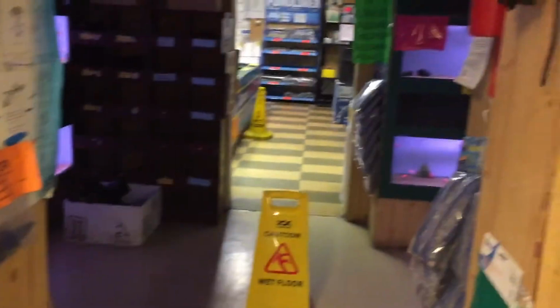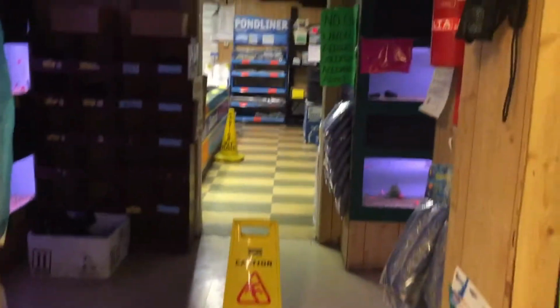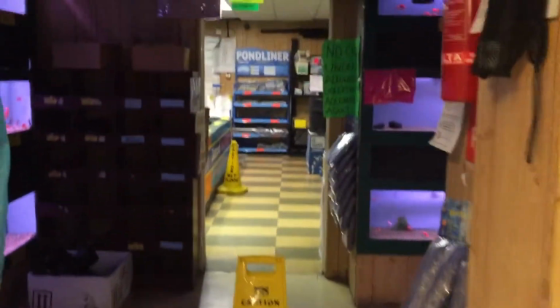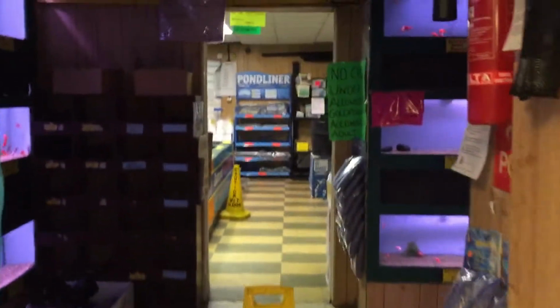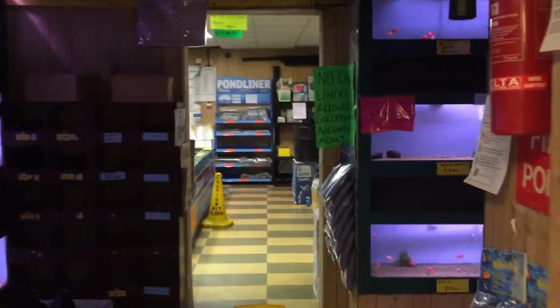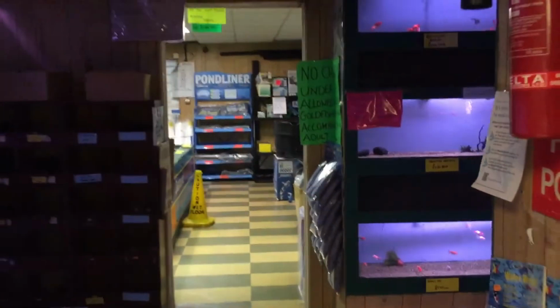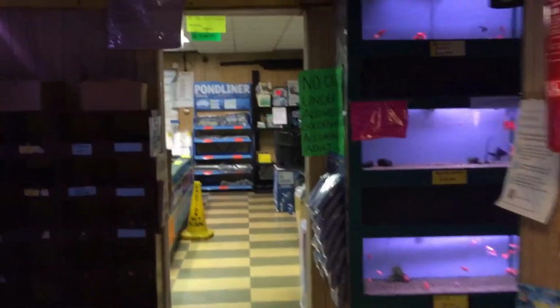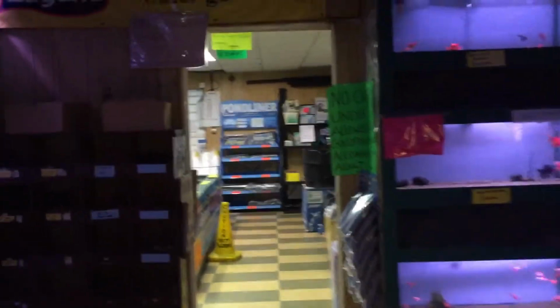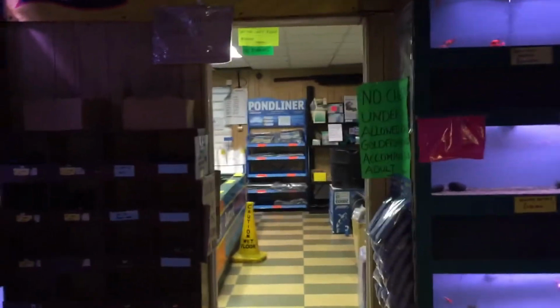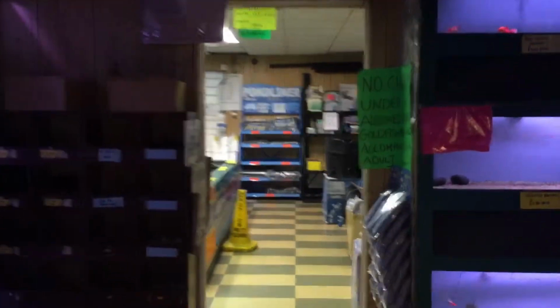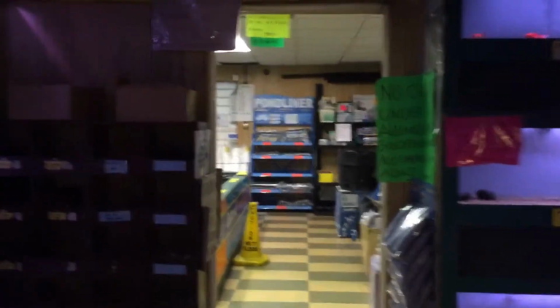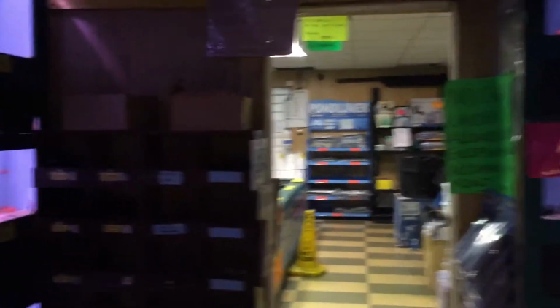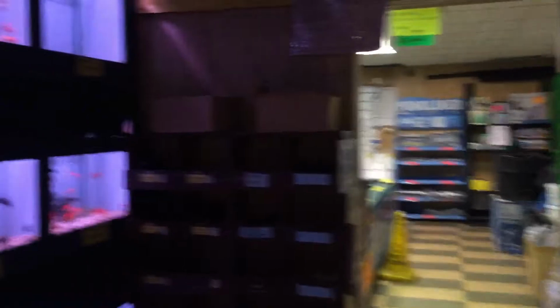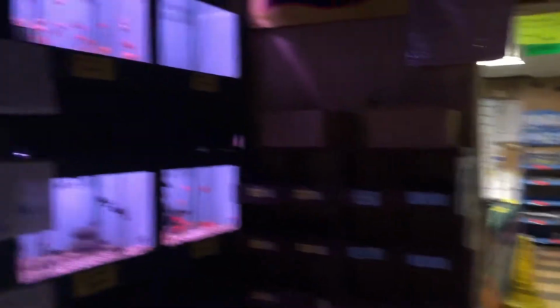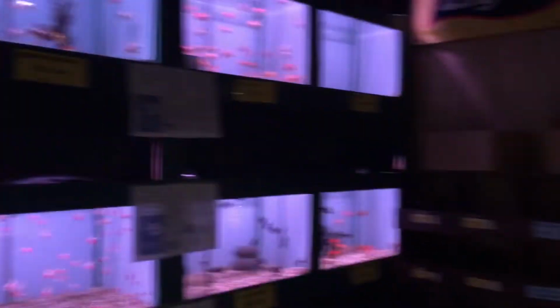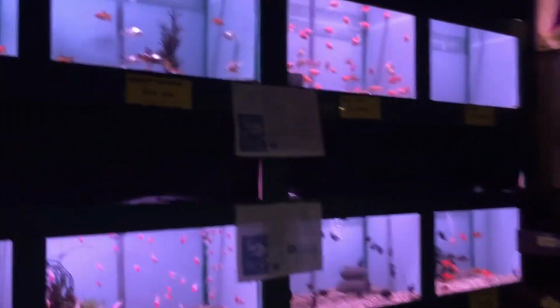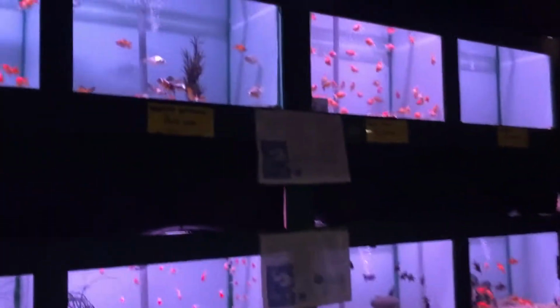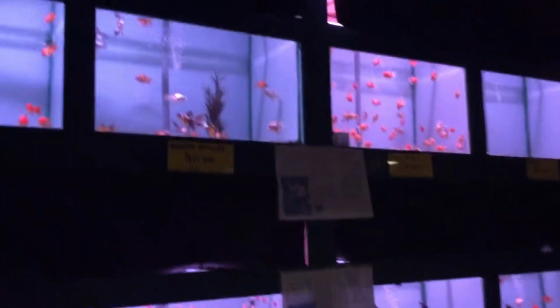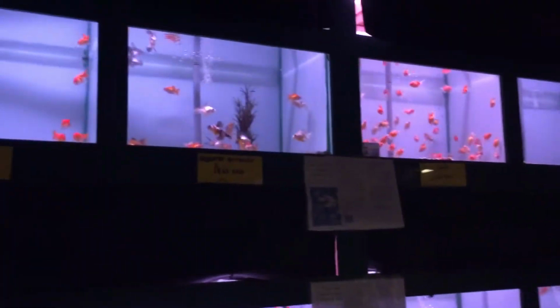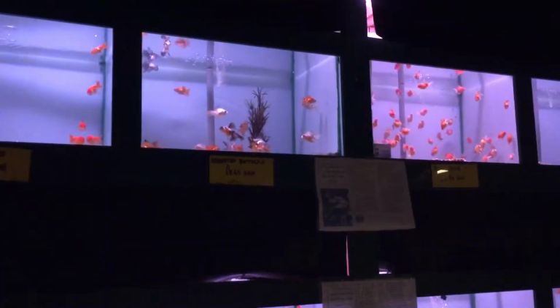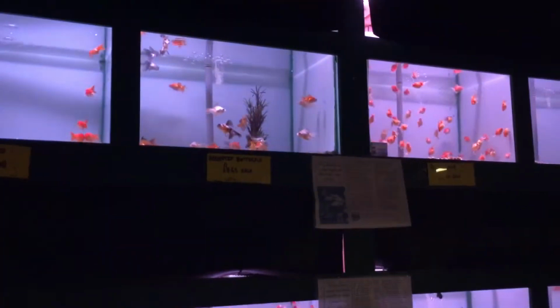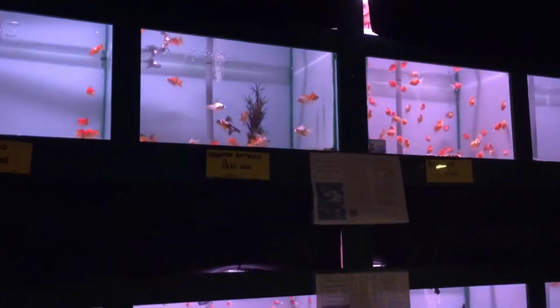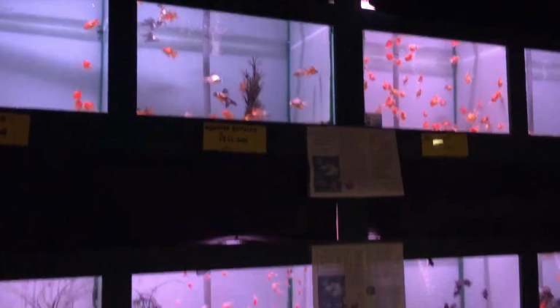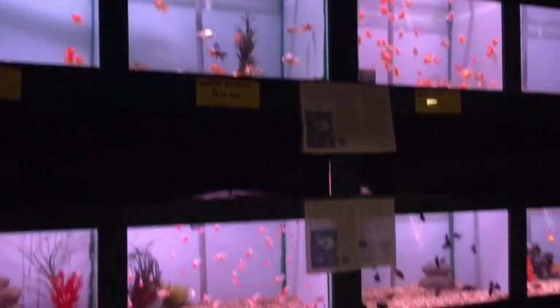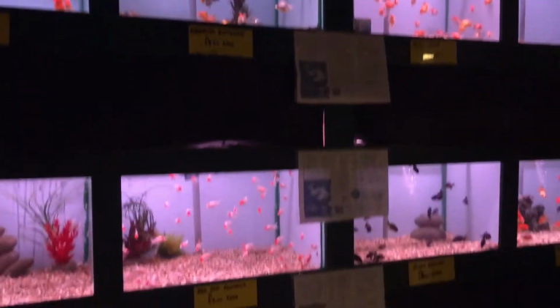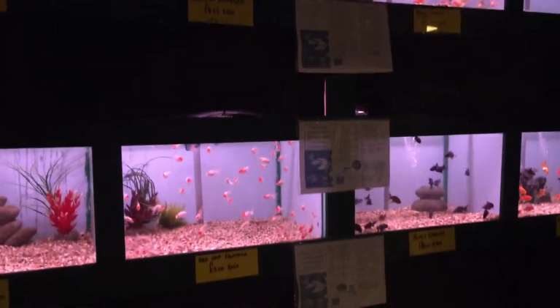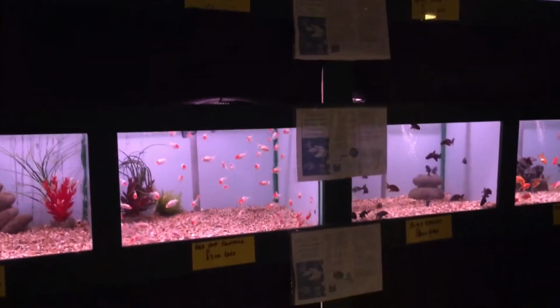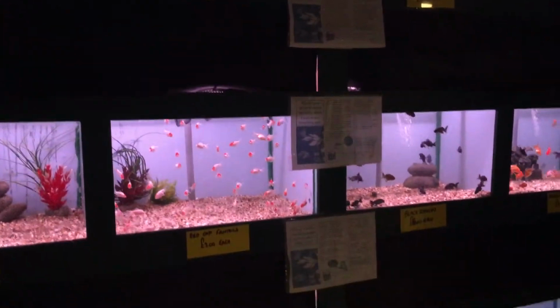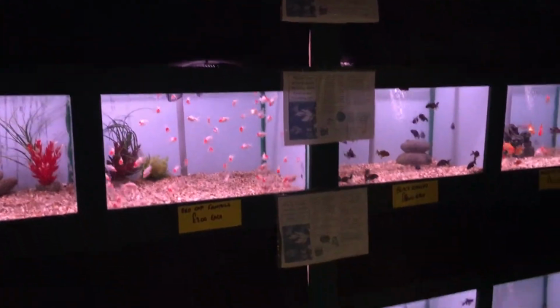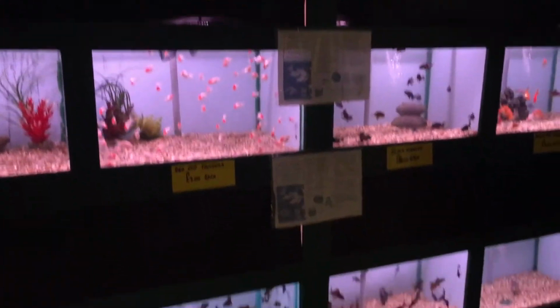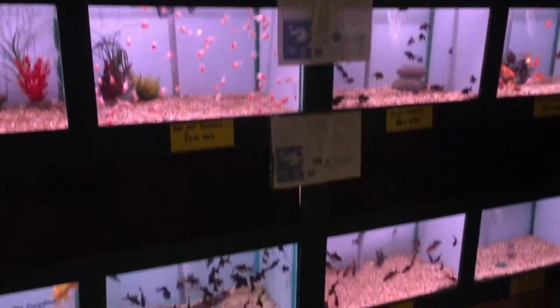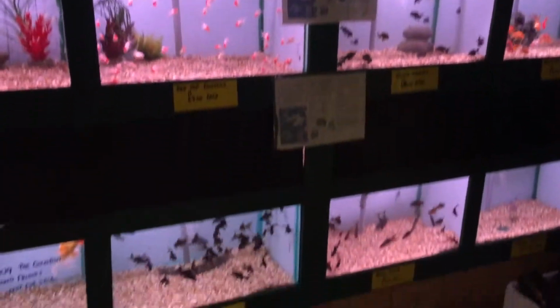Go through the next room — we've got all the fish for indoor tanks.